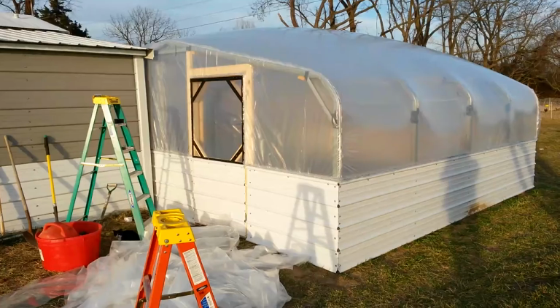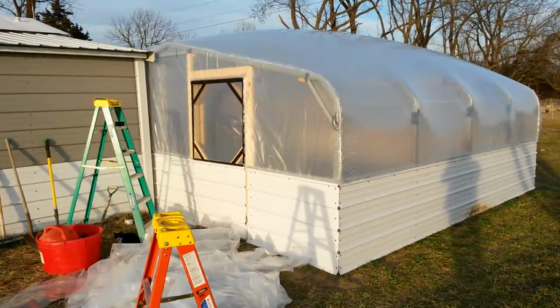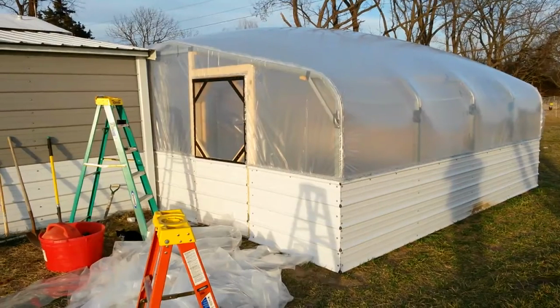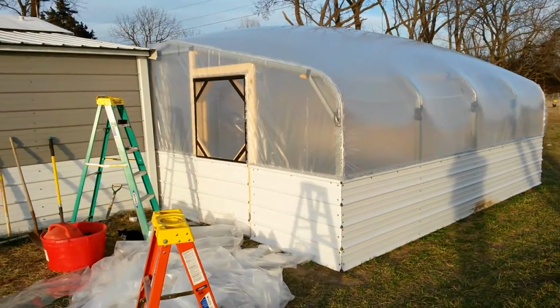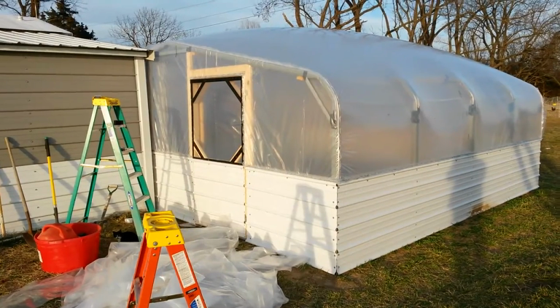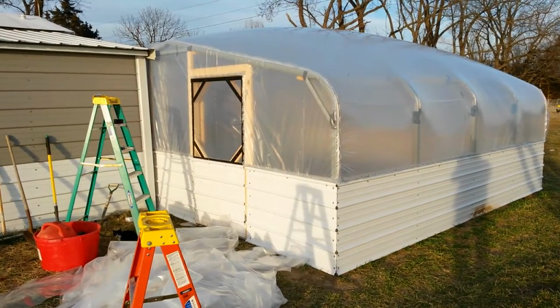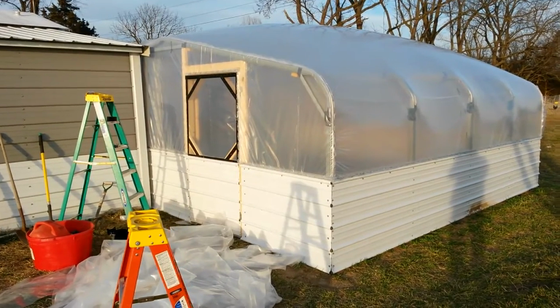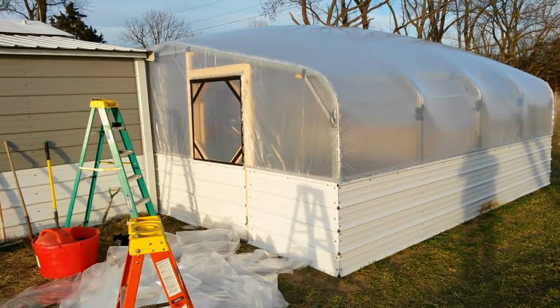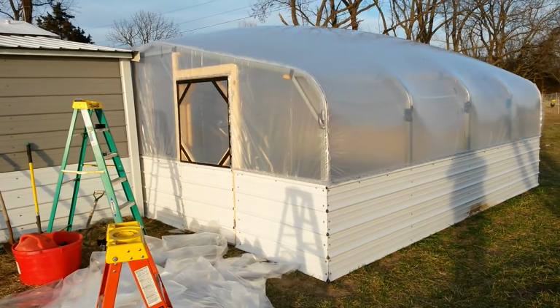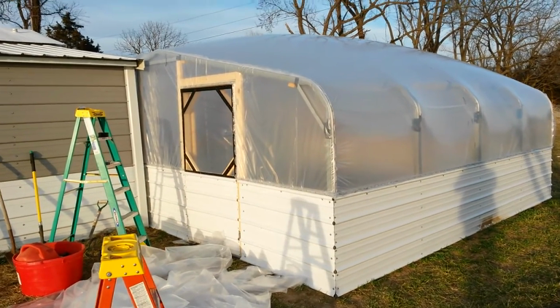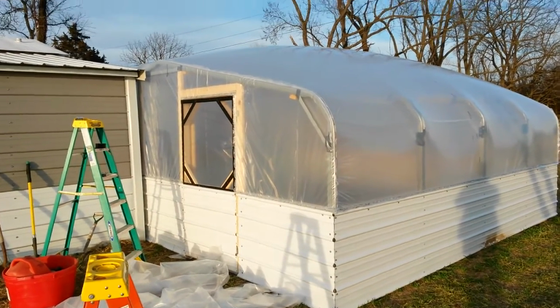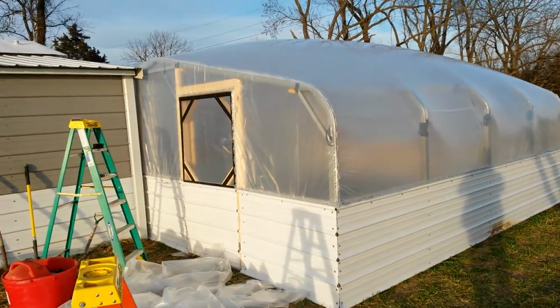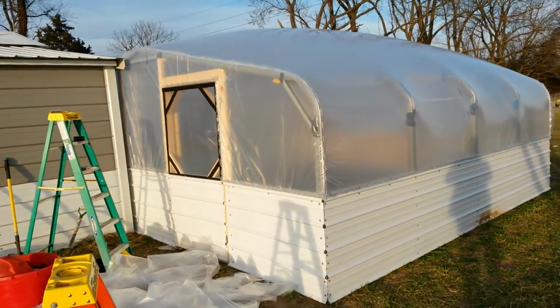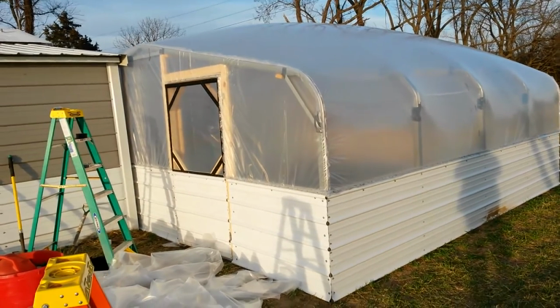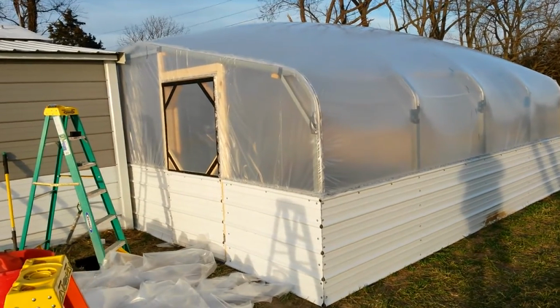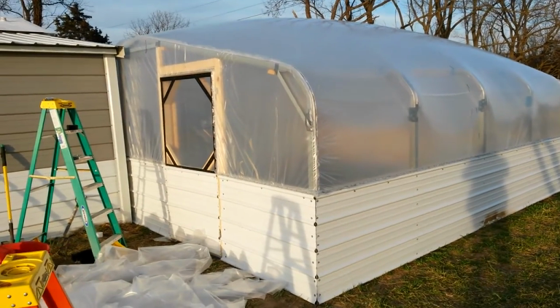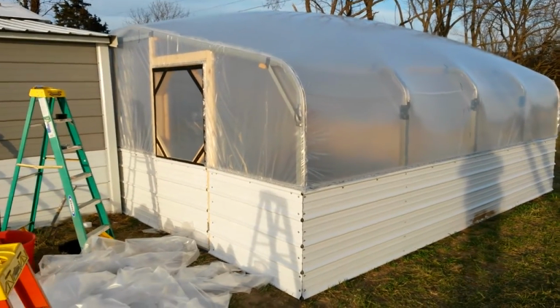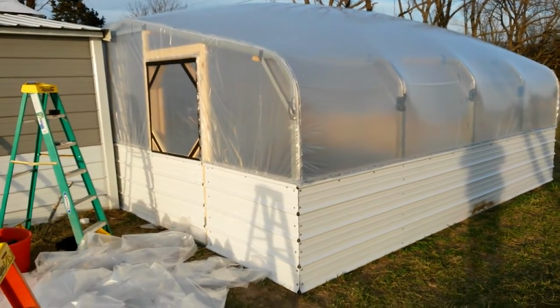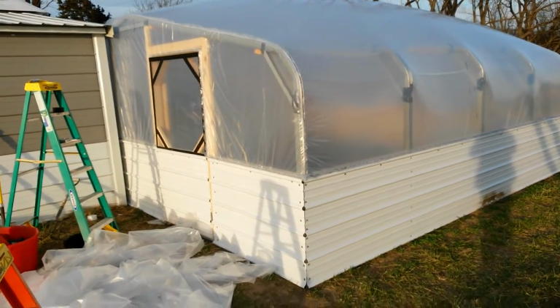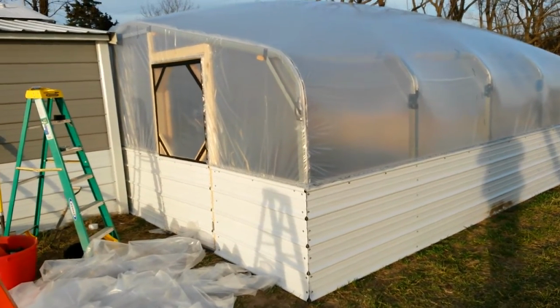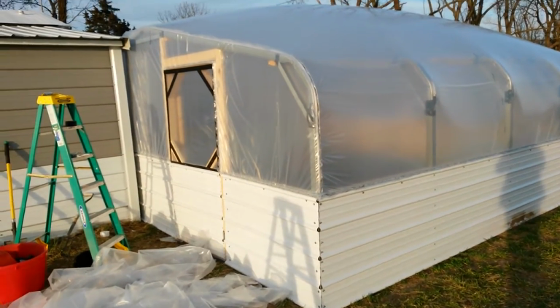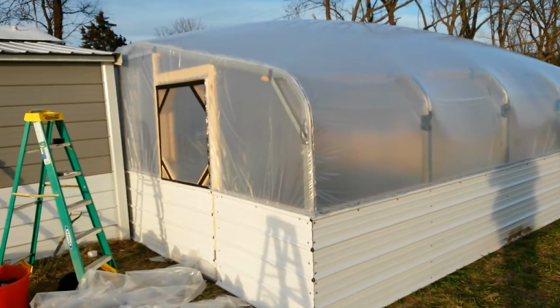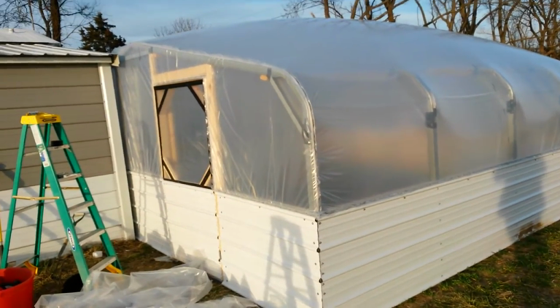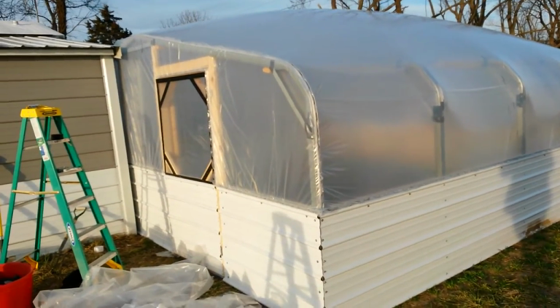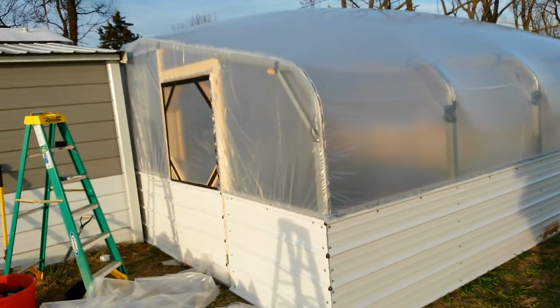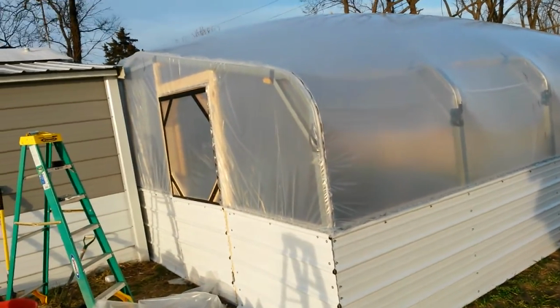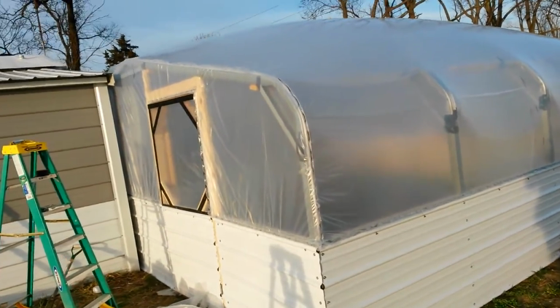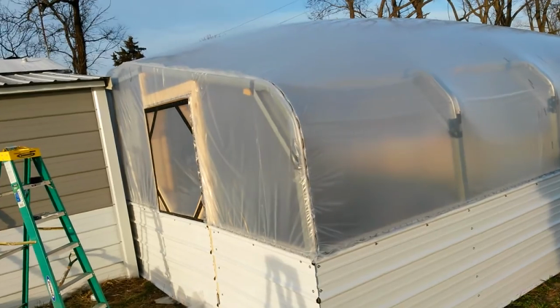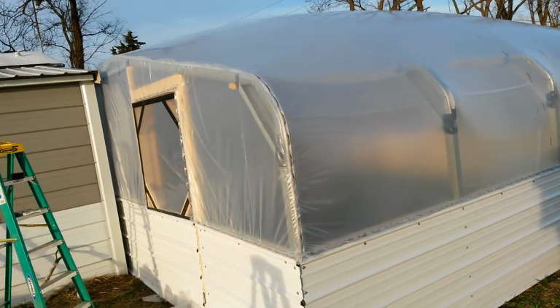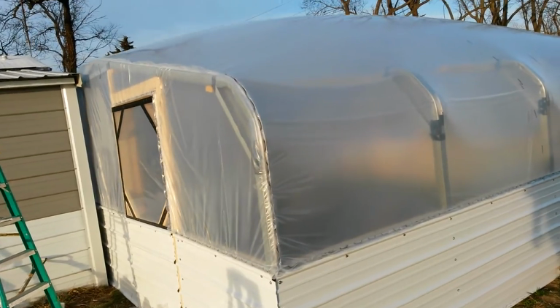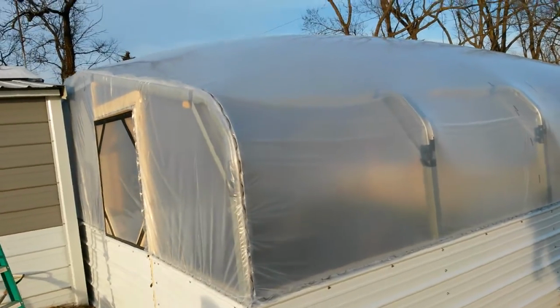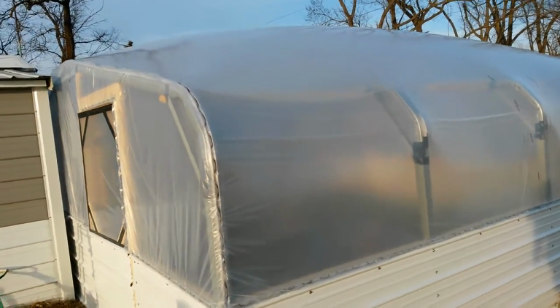Hey, we just got done putting up our 20 by 20 greenhouse. Just wanted to make a quick little video here to show you.